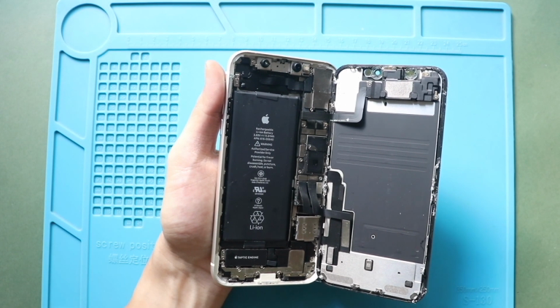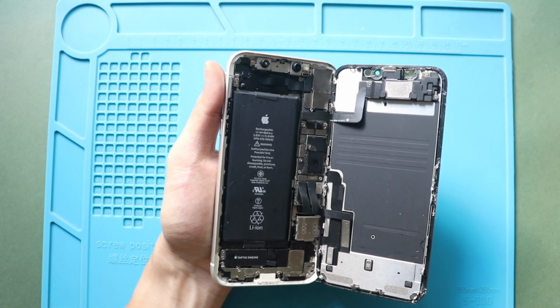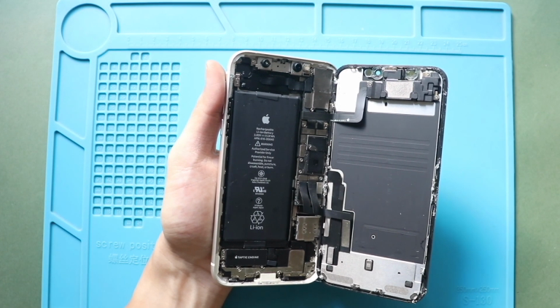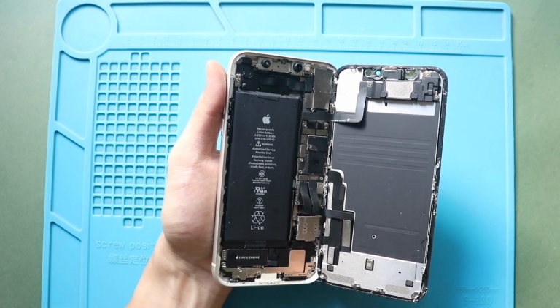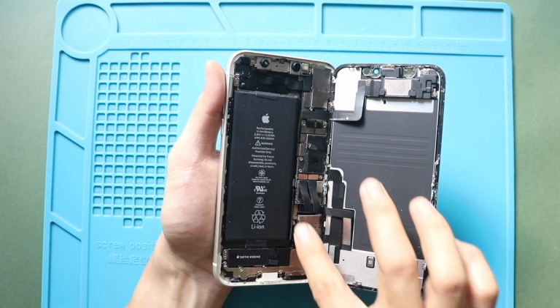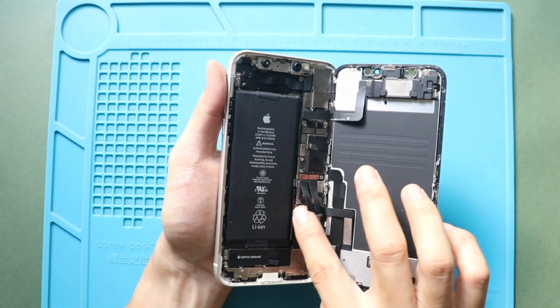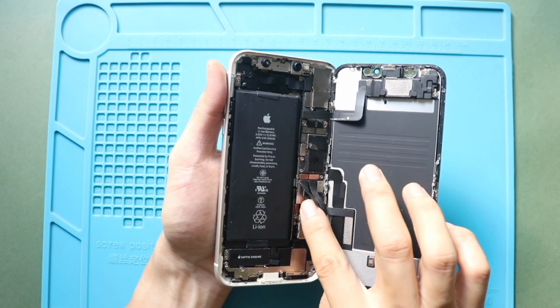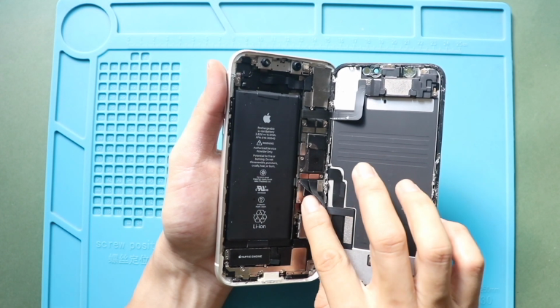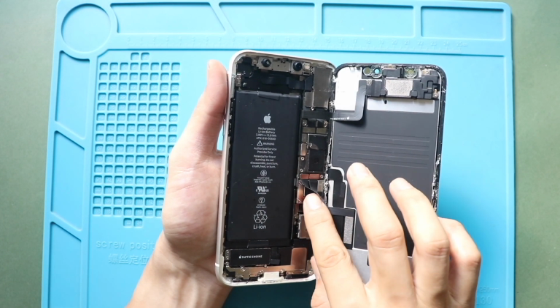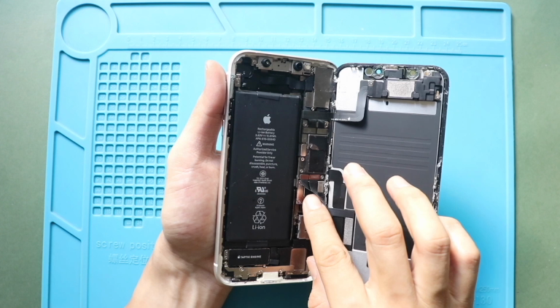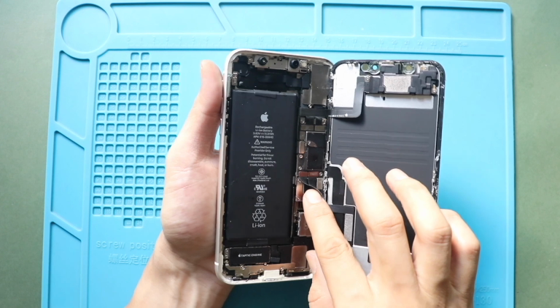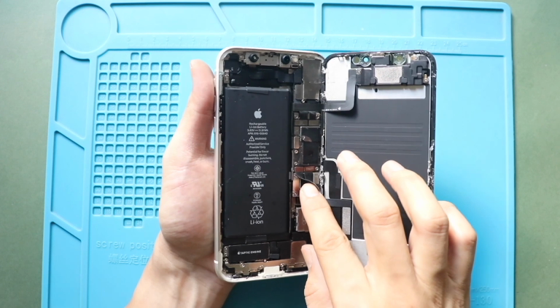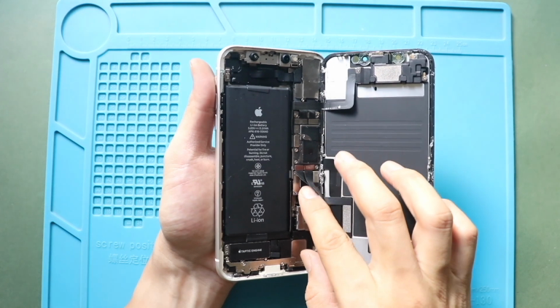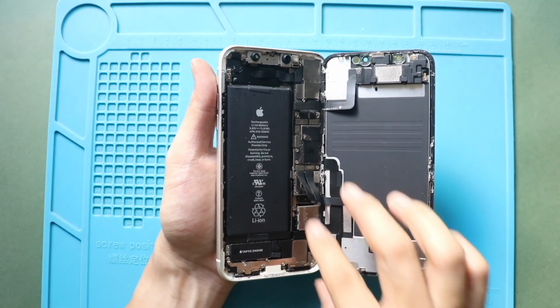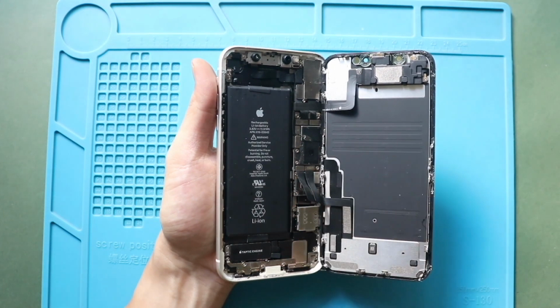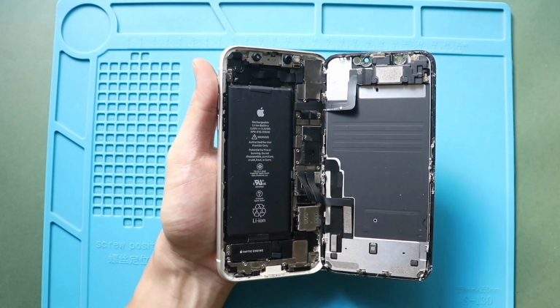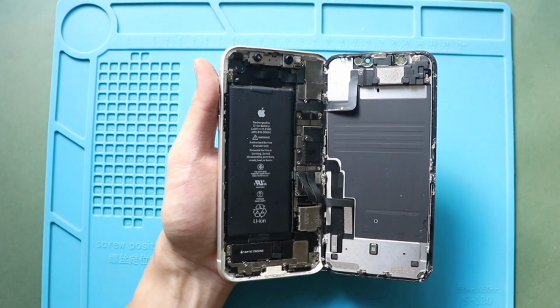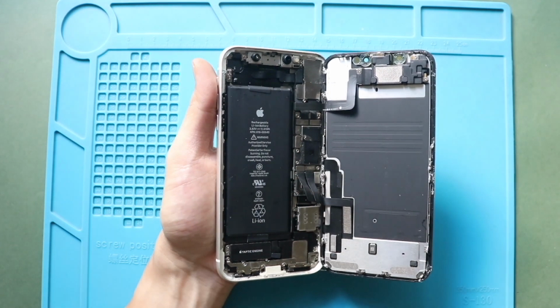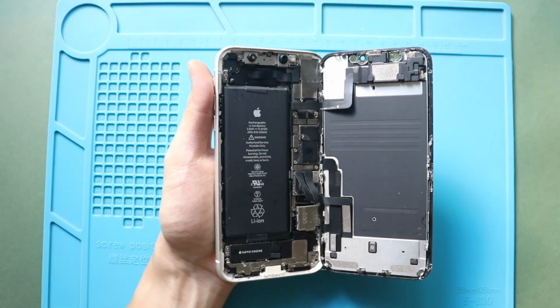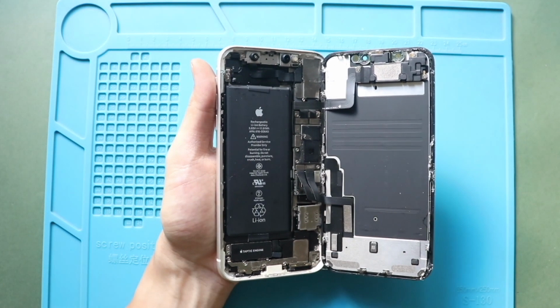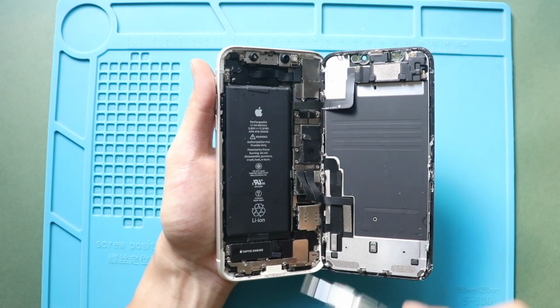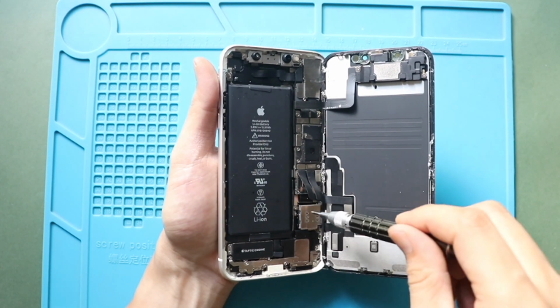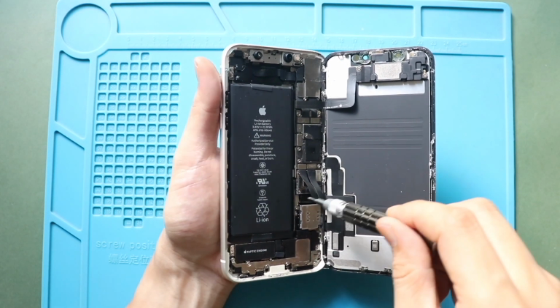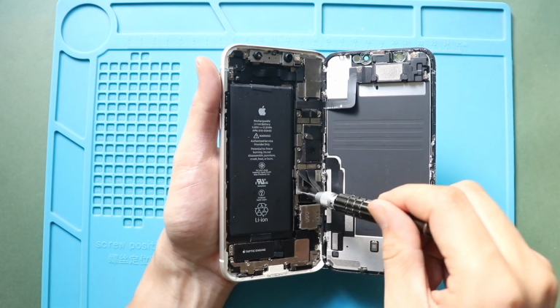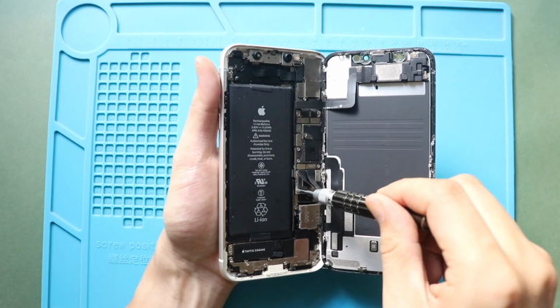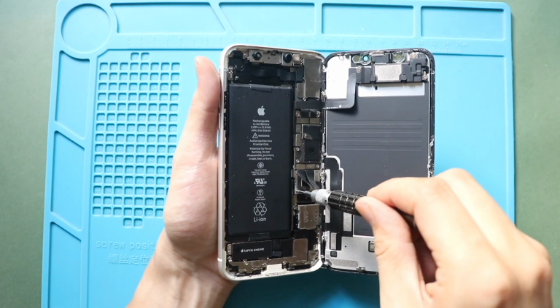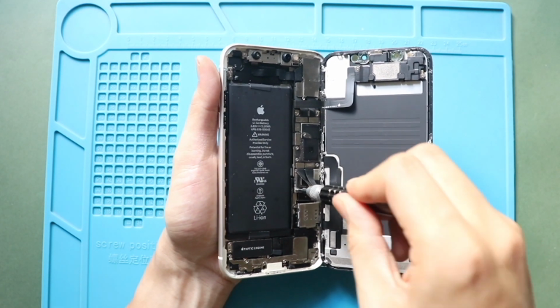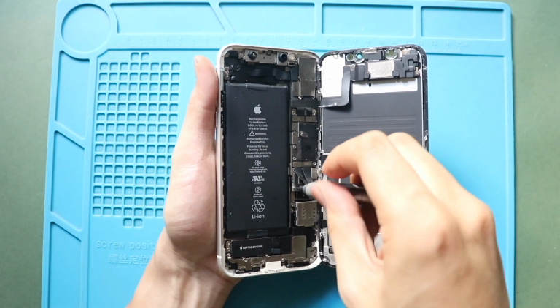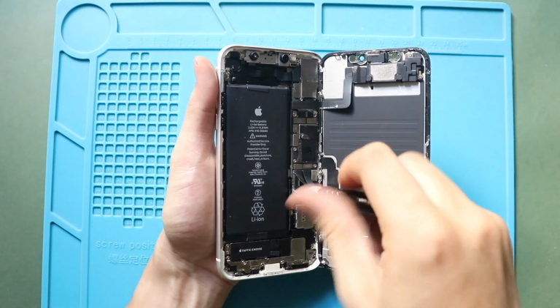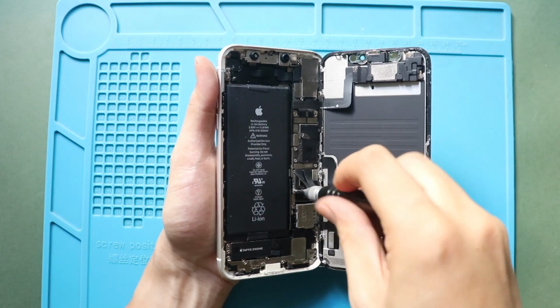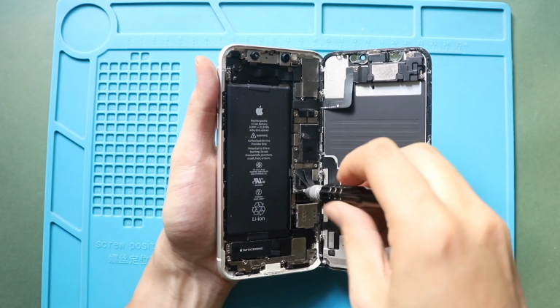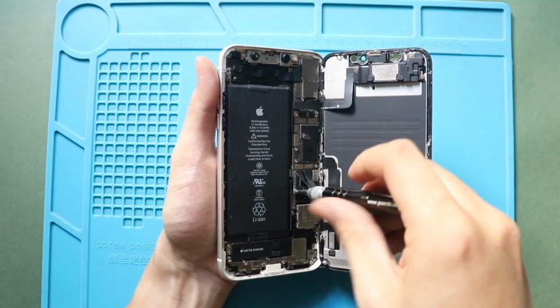Next, remove the battery connector shield by undoing 3 screws. Be gentle with the LCD cables while unscrewing.